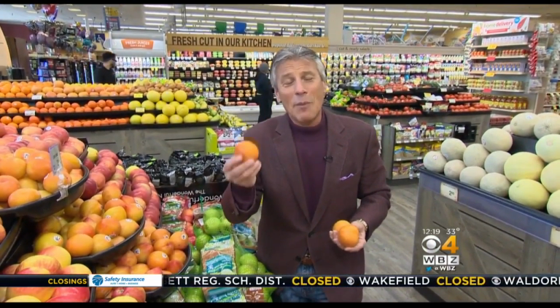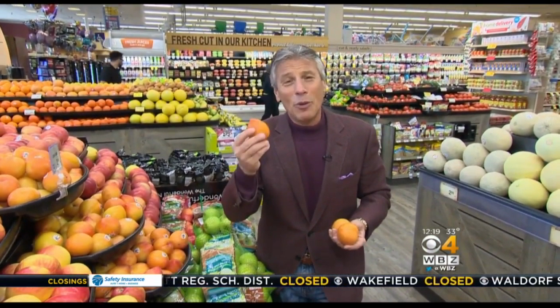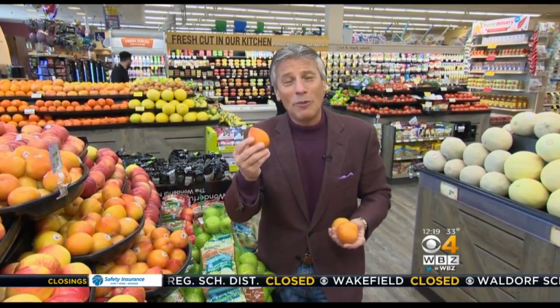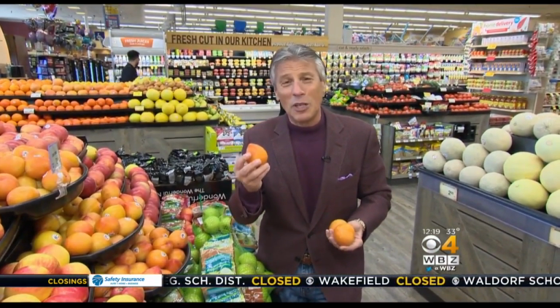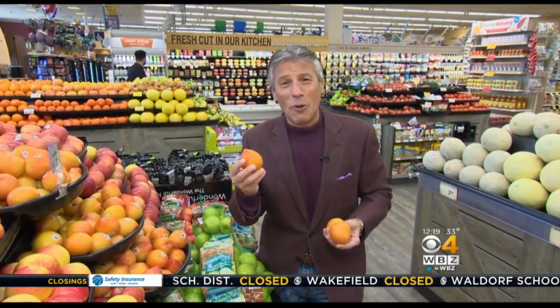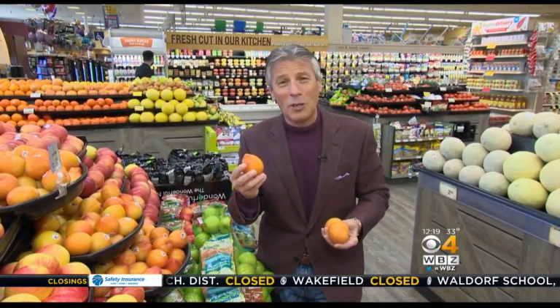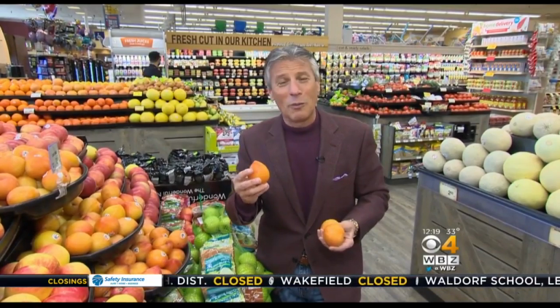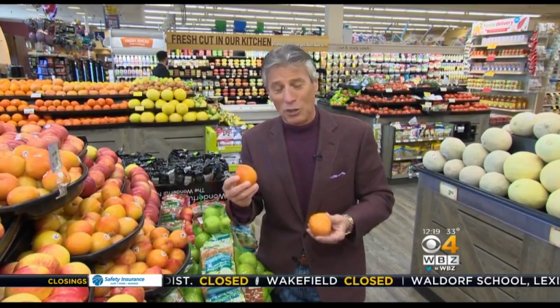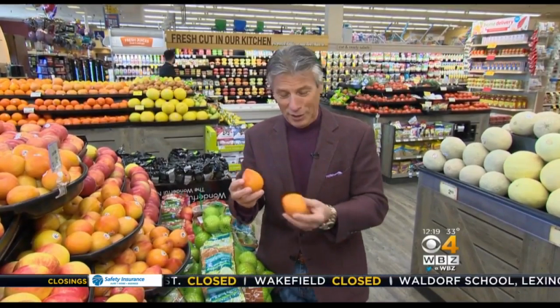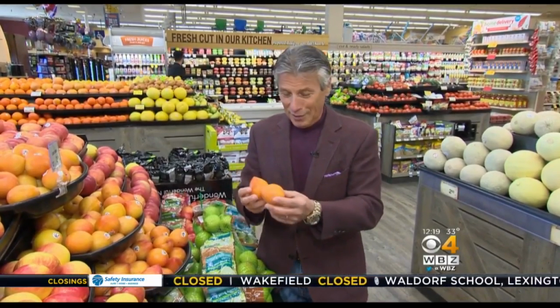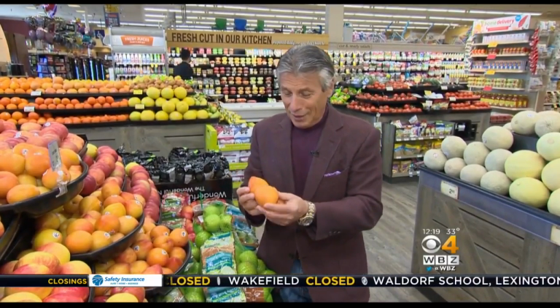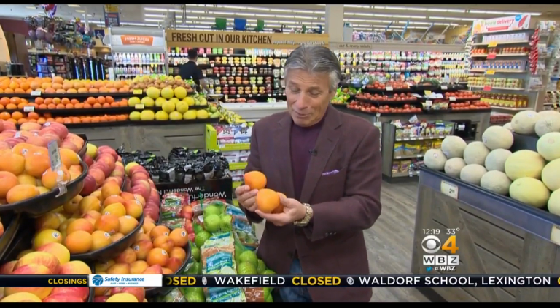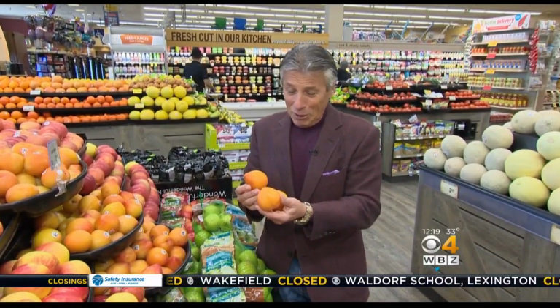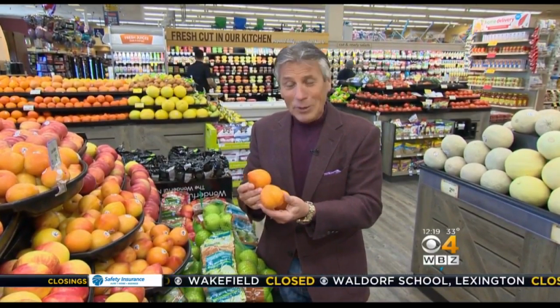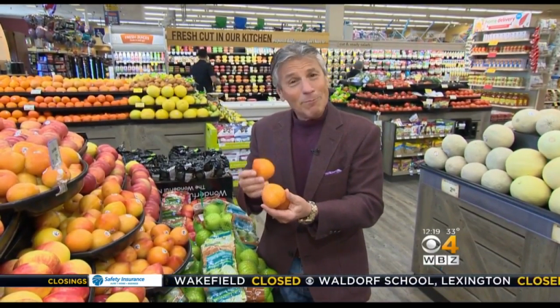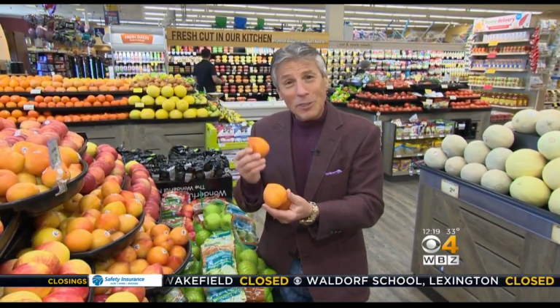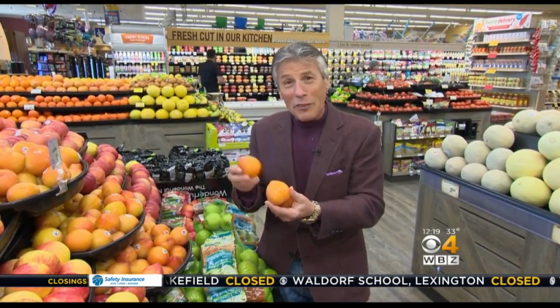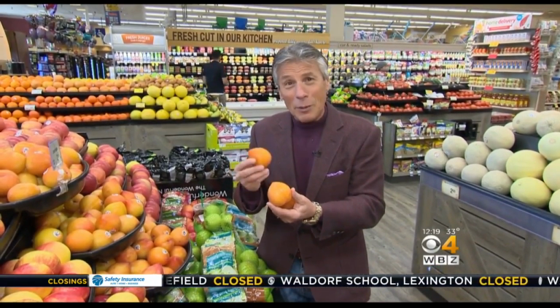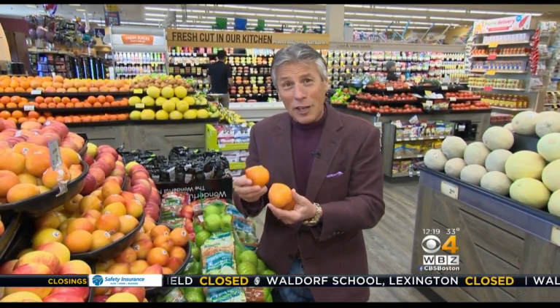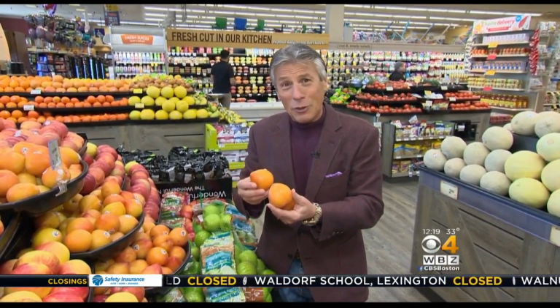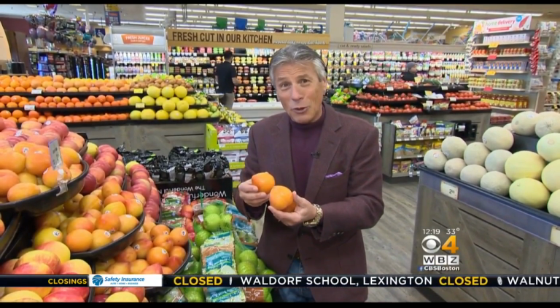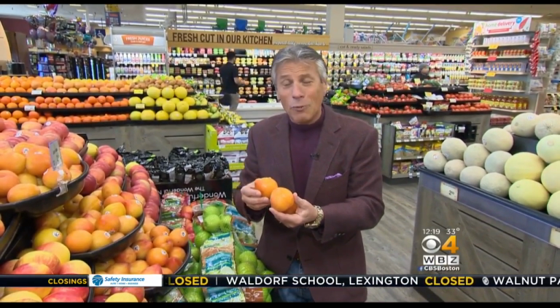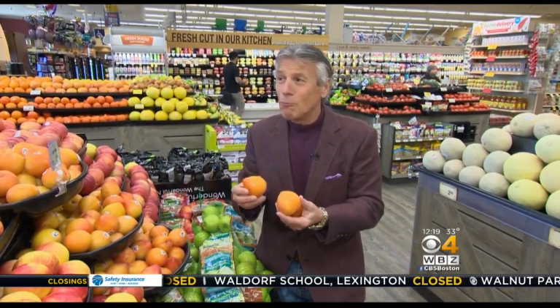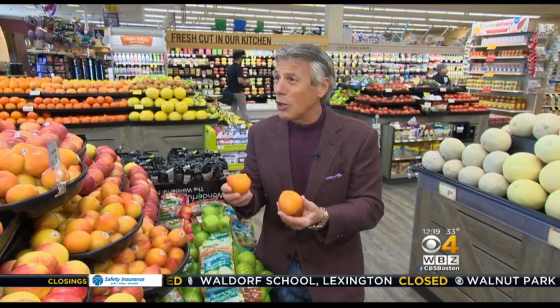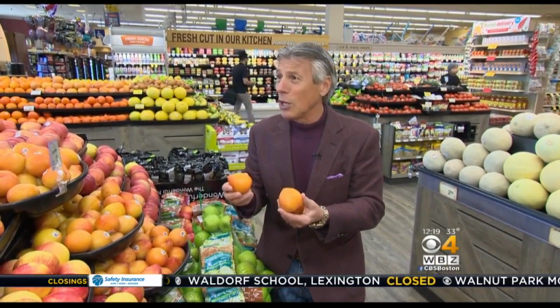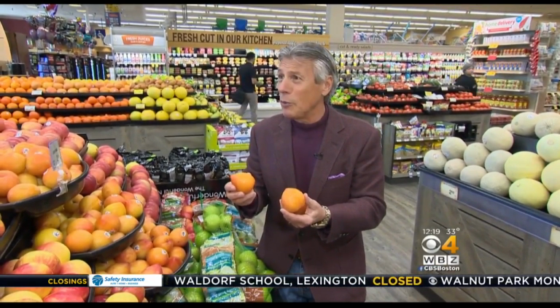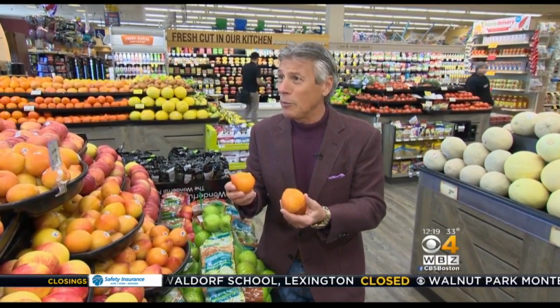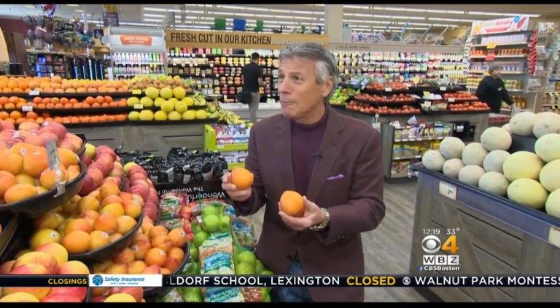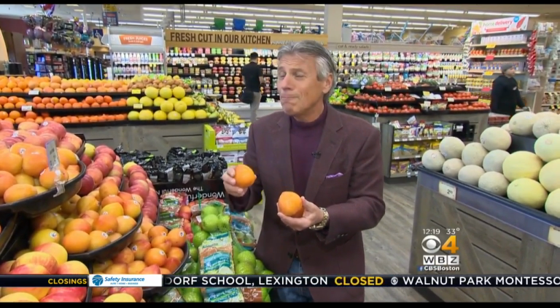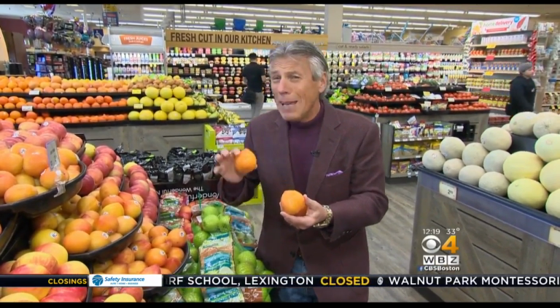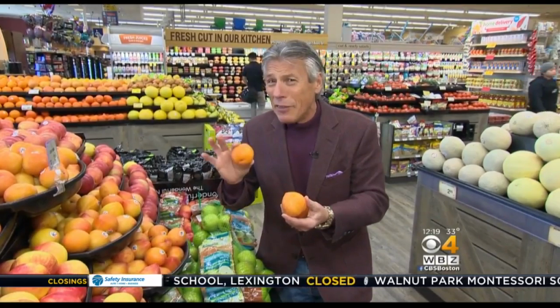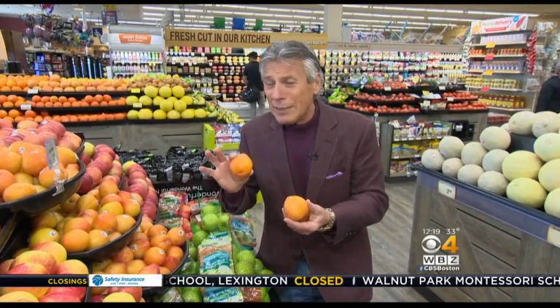Lemon plums in the market from Chile. You know what? It doesn't have any lemon flavor to it at all. Why do they call it lemon plums? You might have a hint.